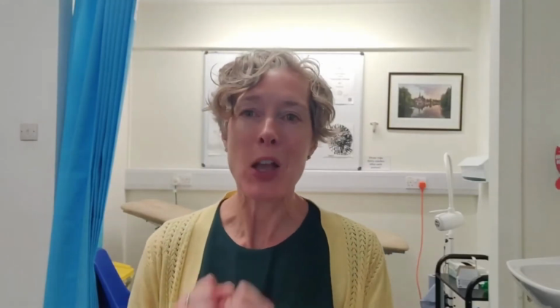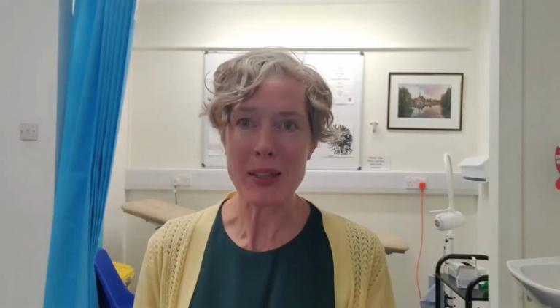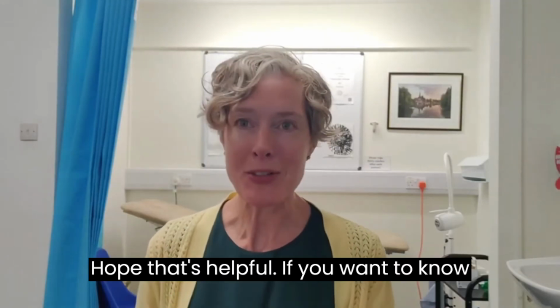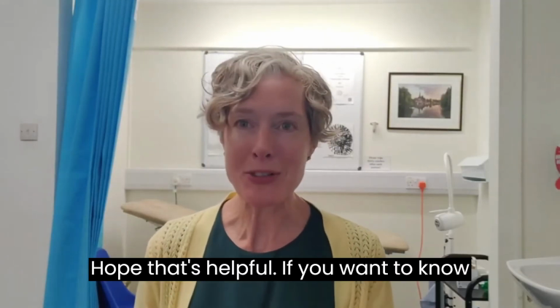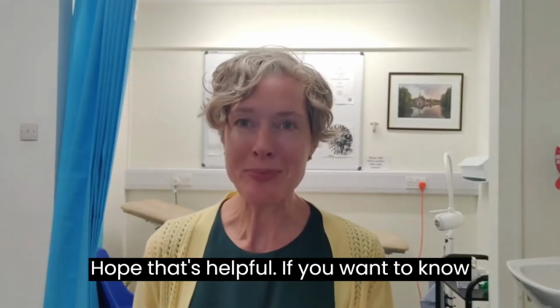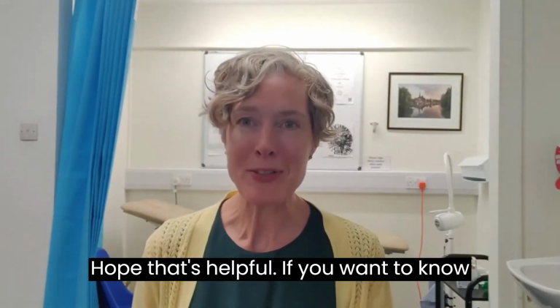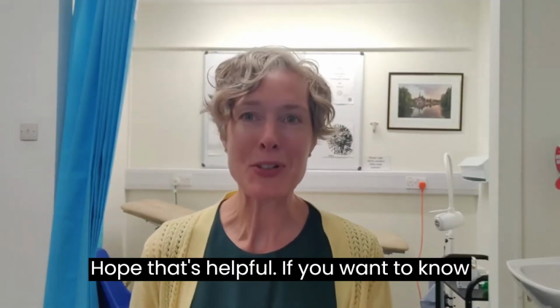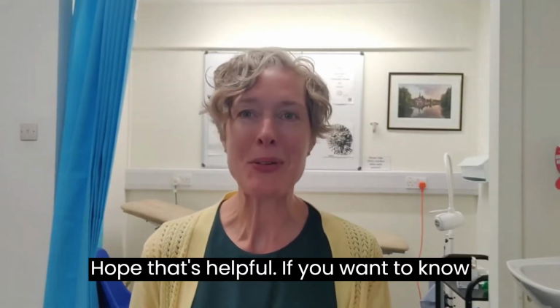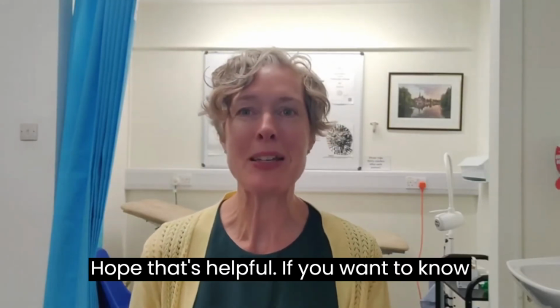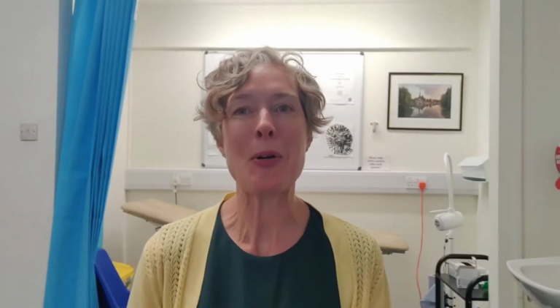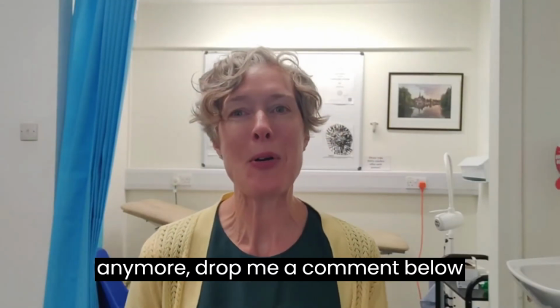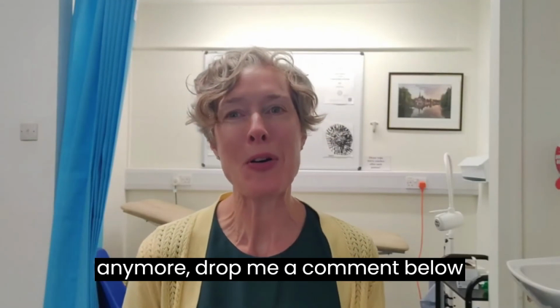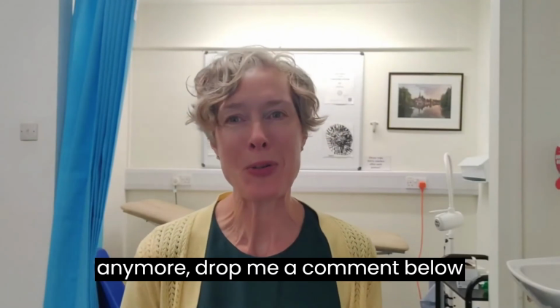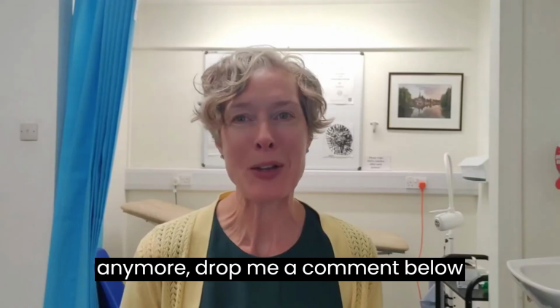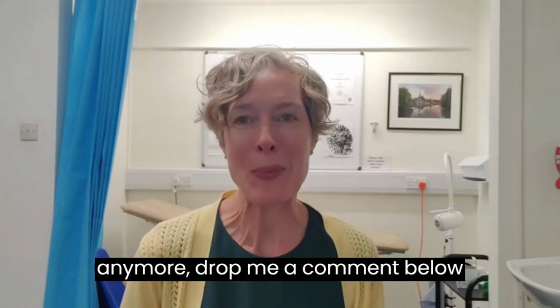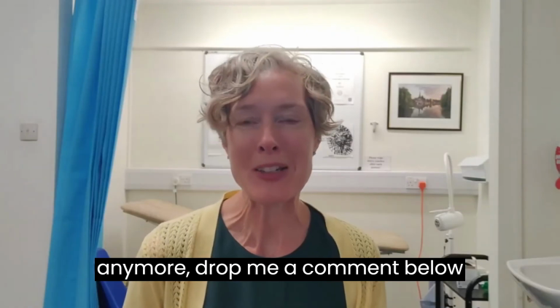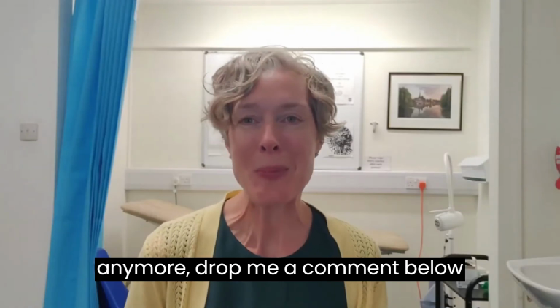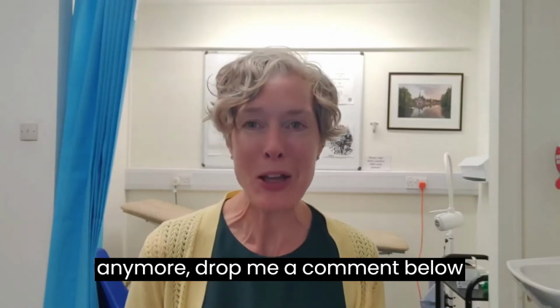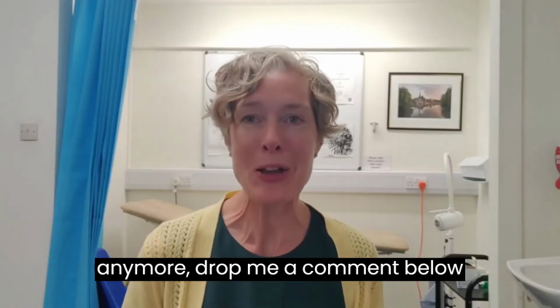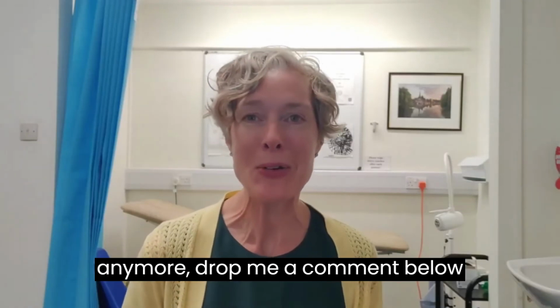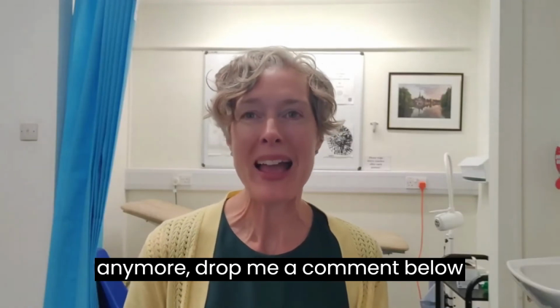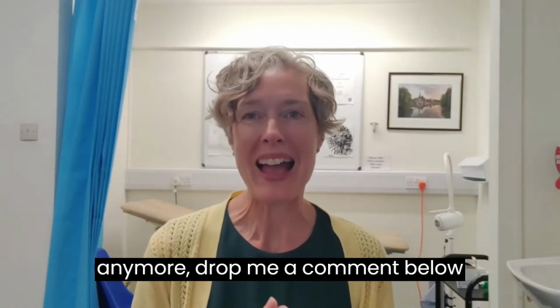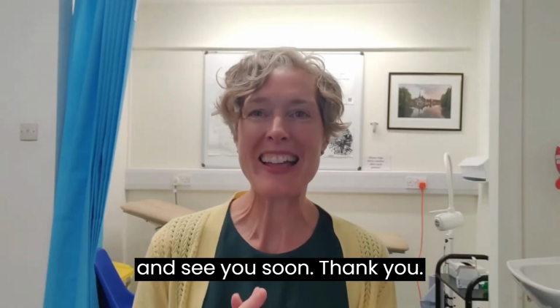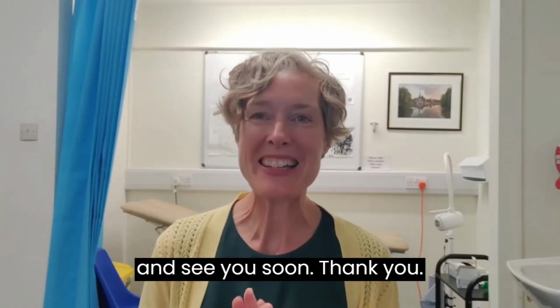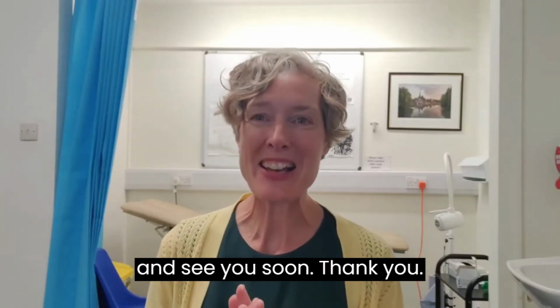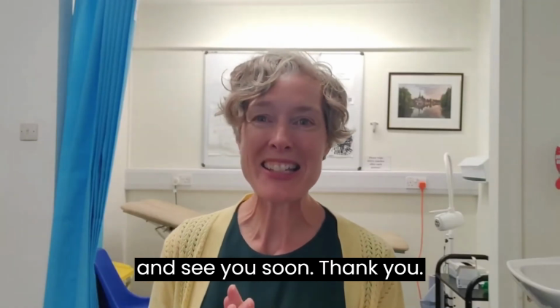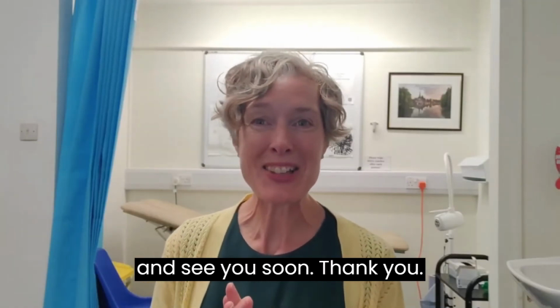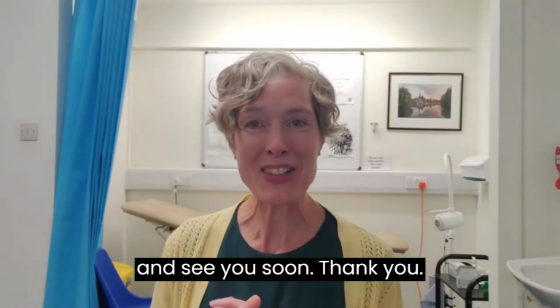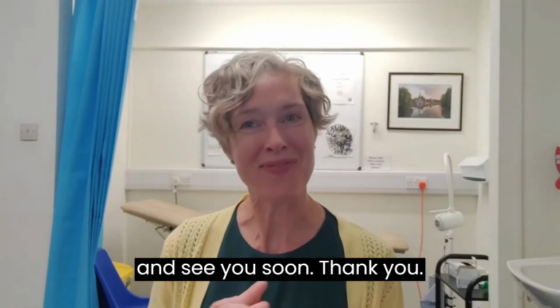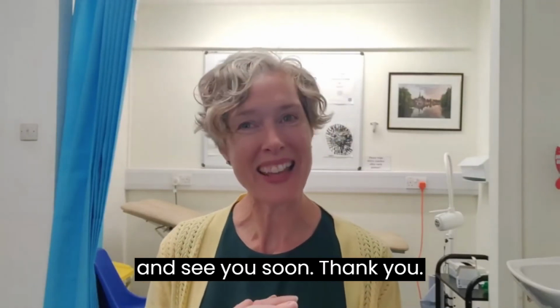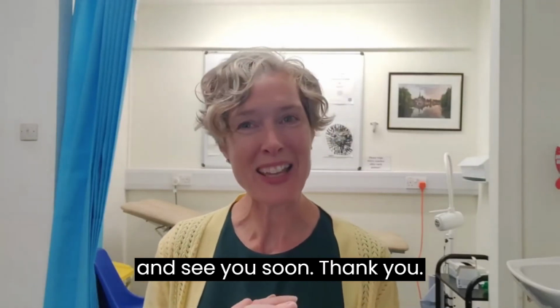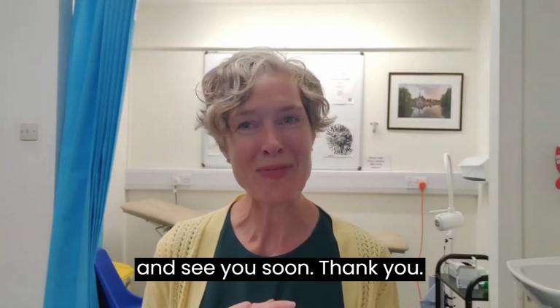Hope that's helpful. If you want to know any more, drop me a comment below and see you soon. Thank you.